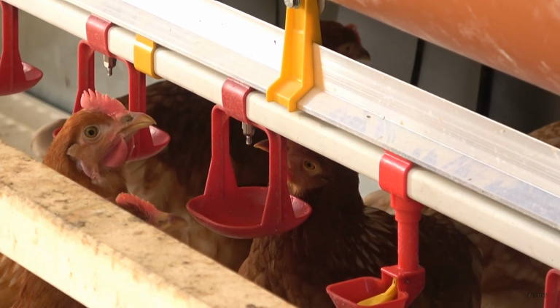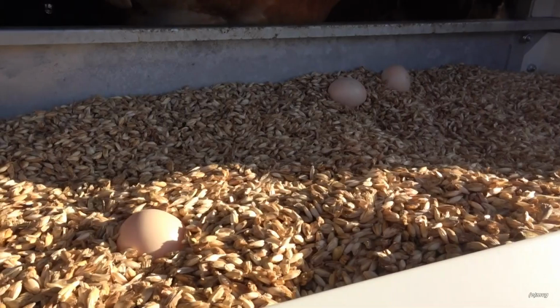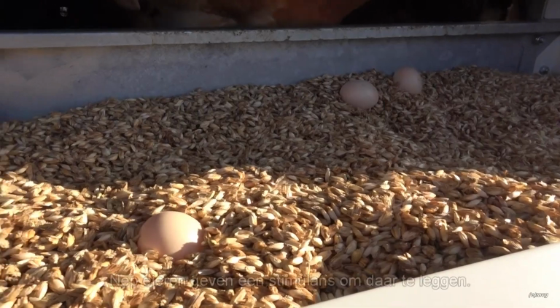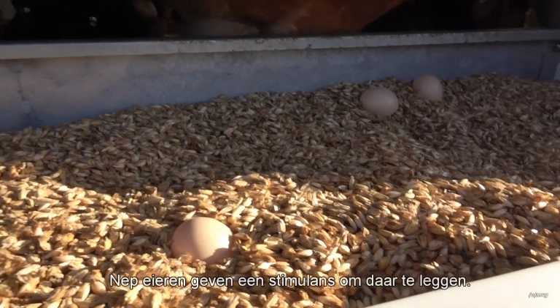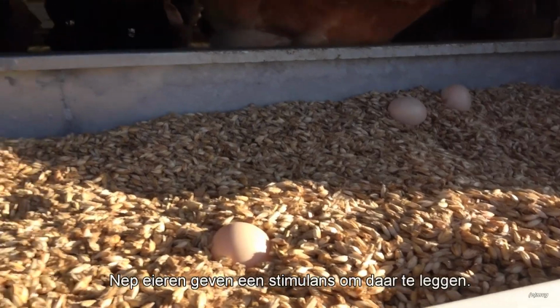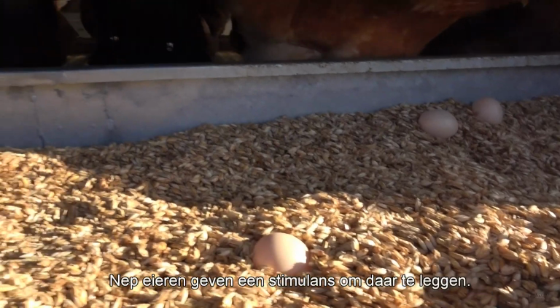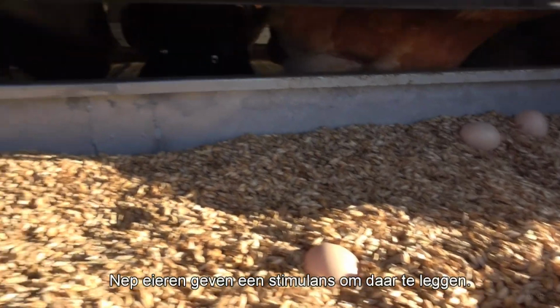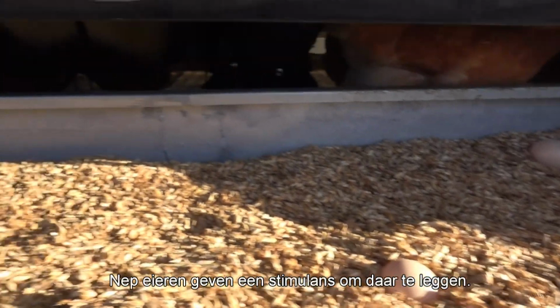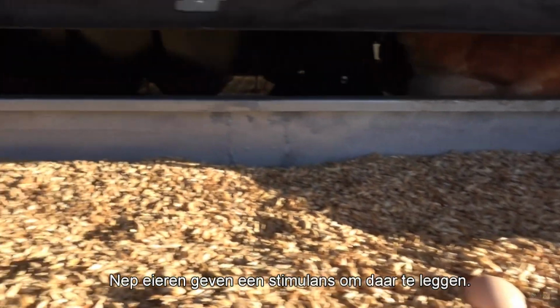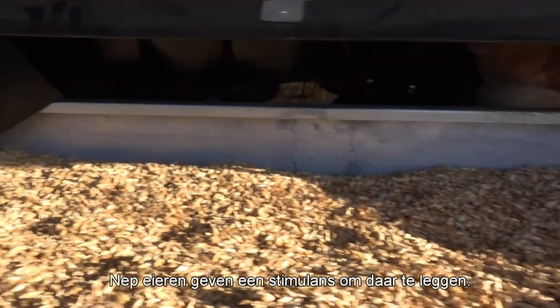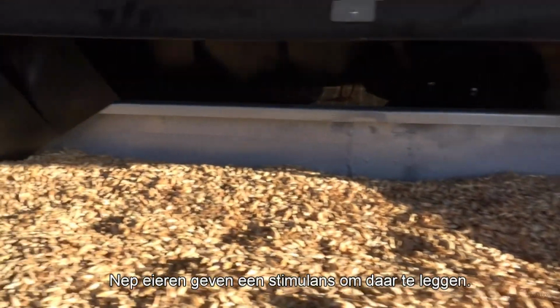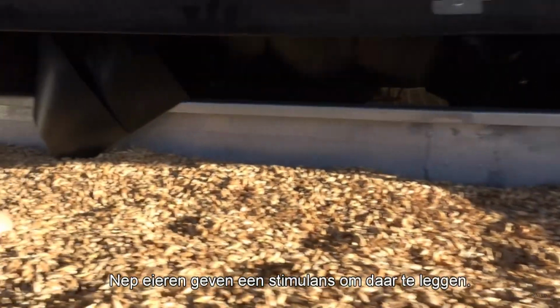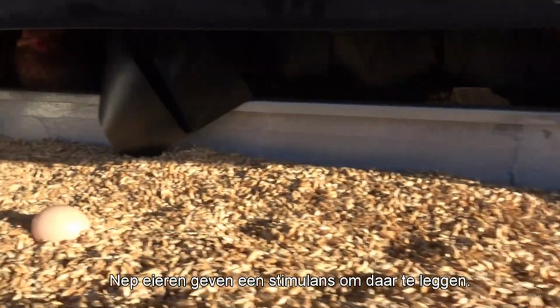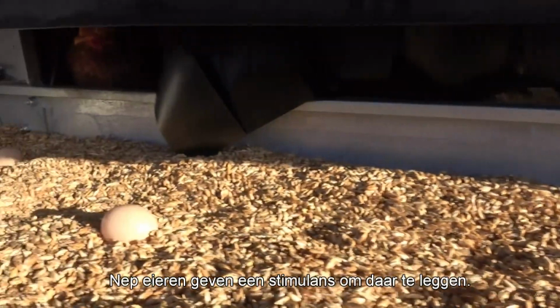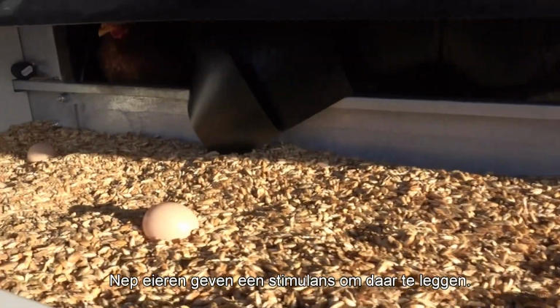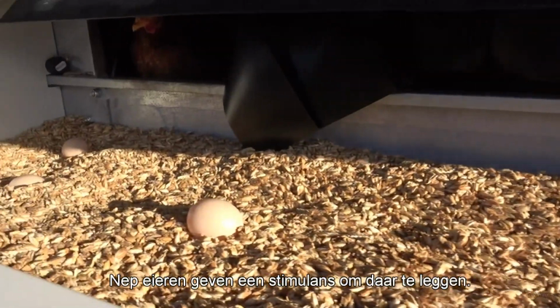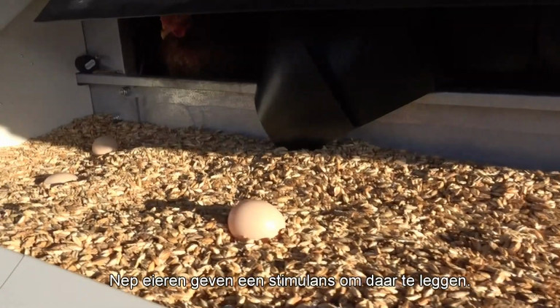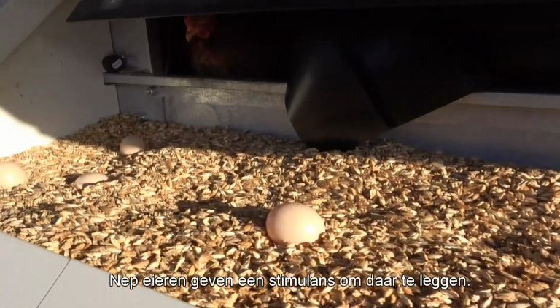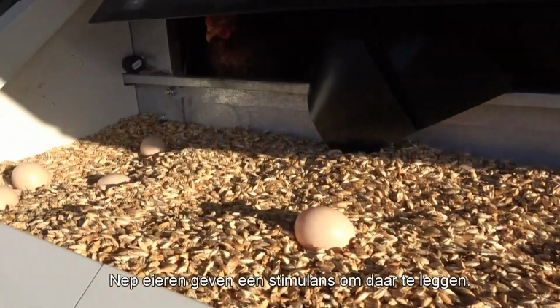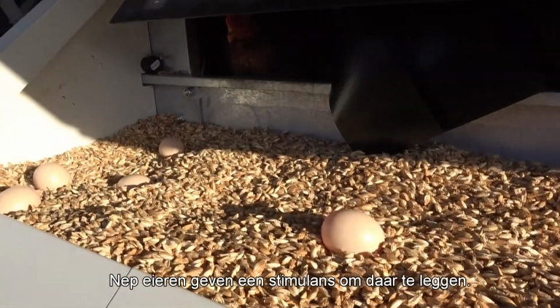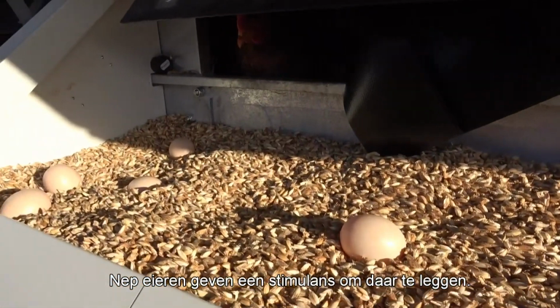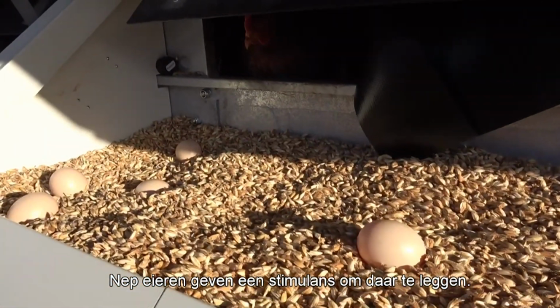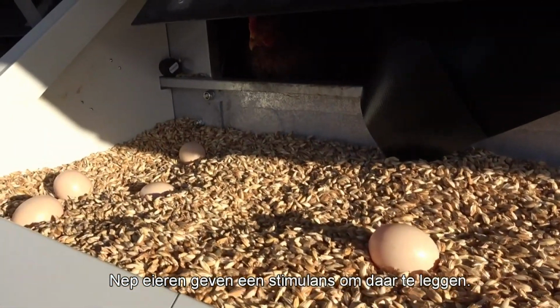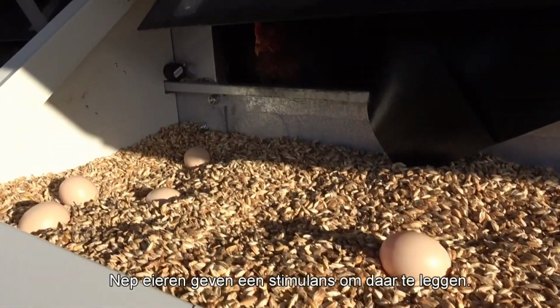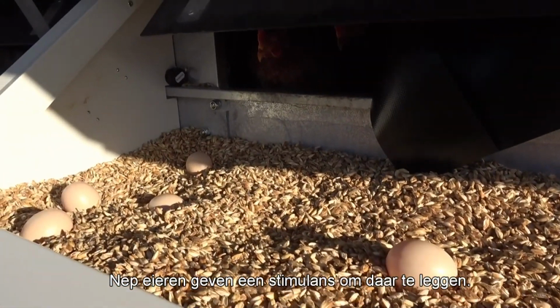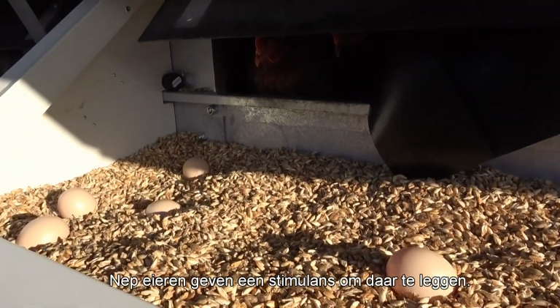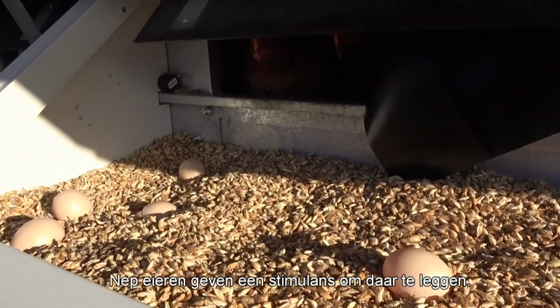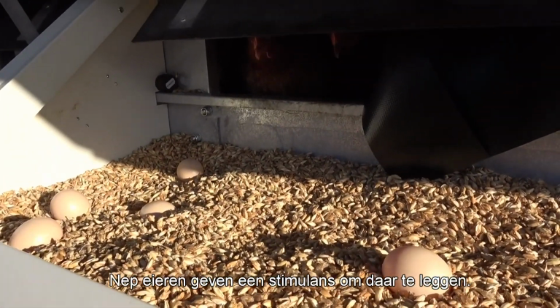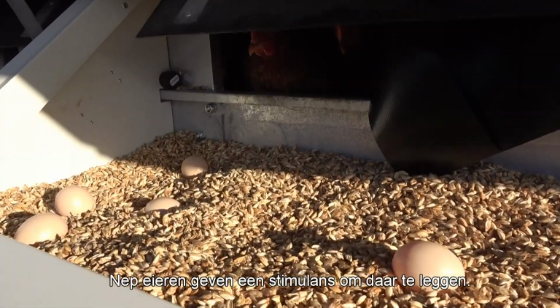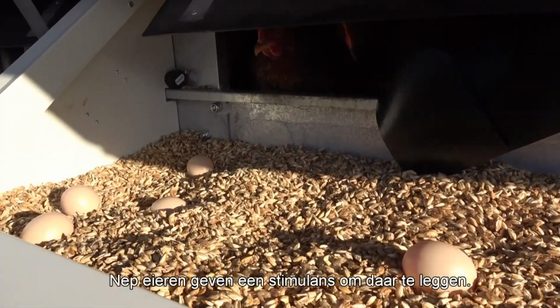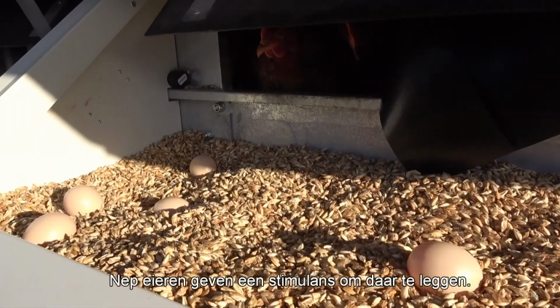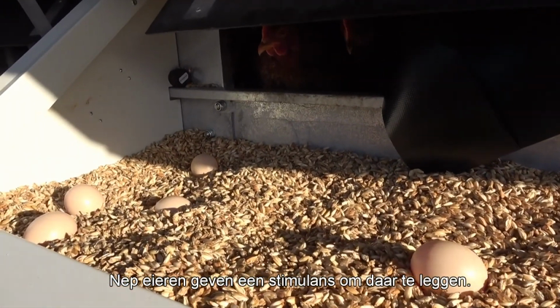Die eieren, deze niet want dat is een lichter. Want die zakken weg. Dat willen we niet, vuilnen, pikken ze die kapot. Dat zijn neparen. Ja, deze zijn neparen.